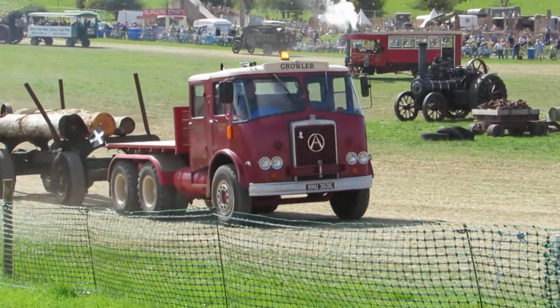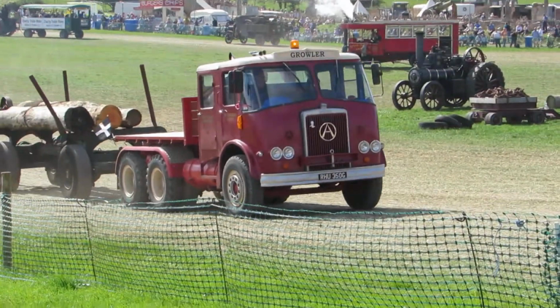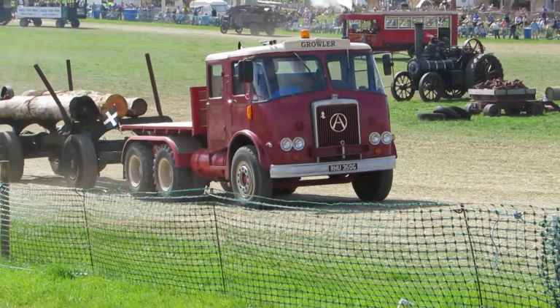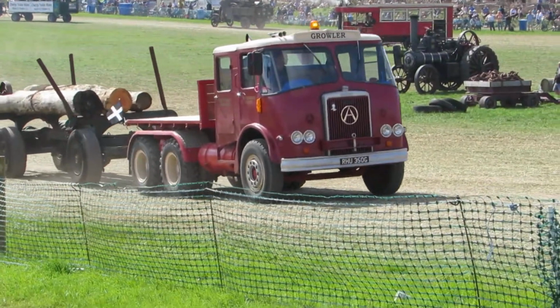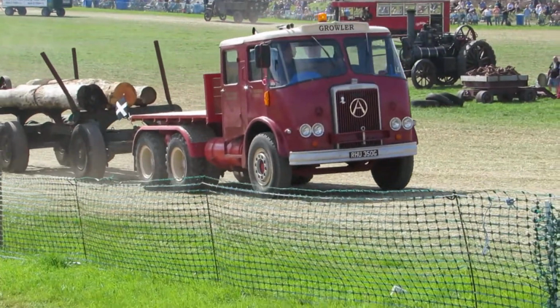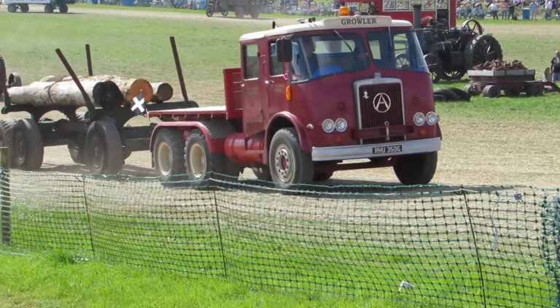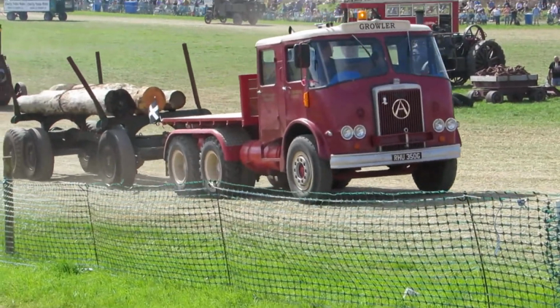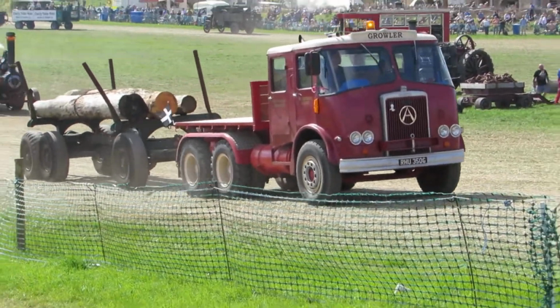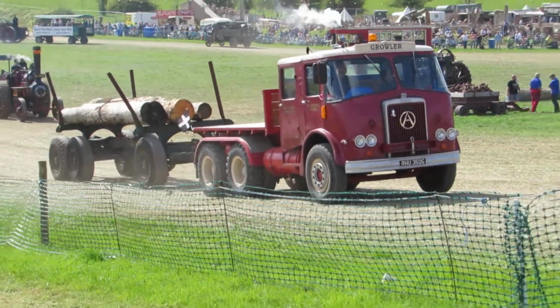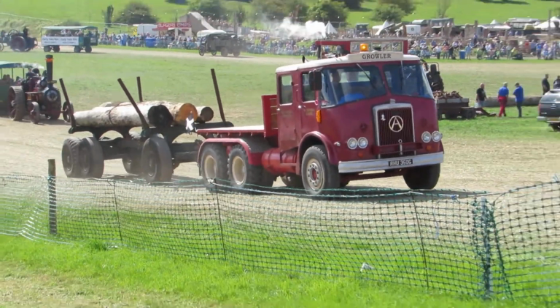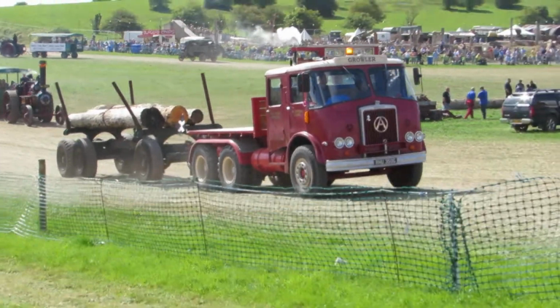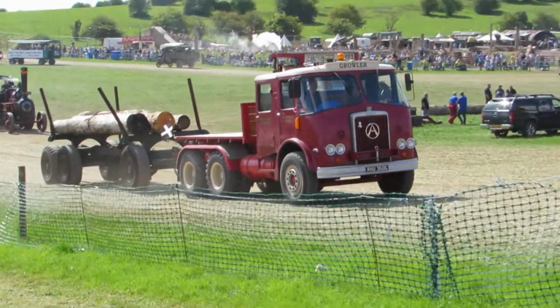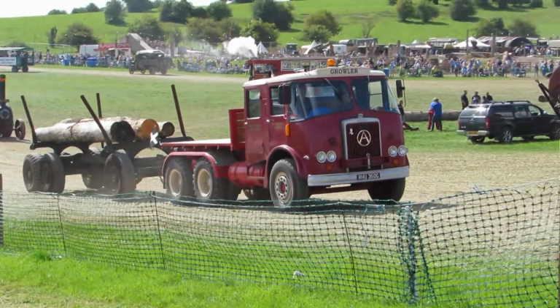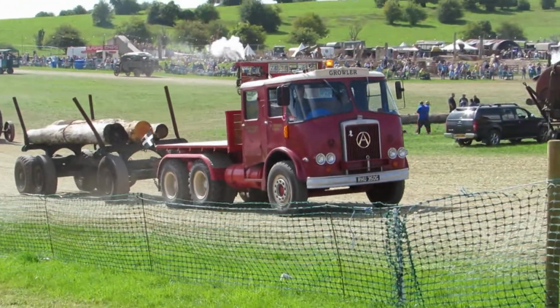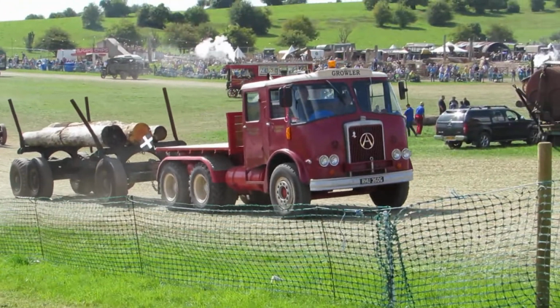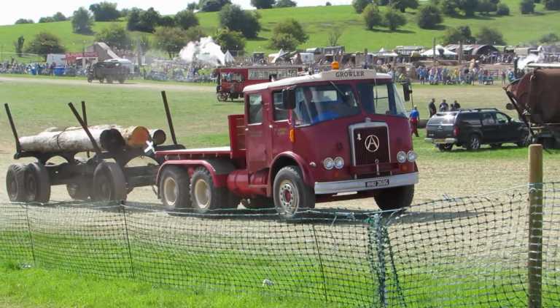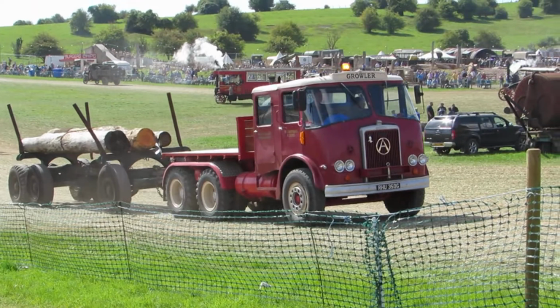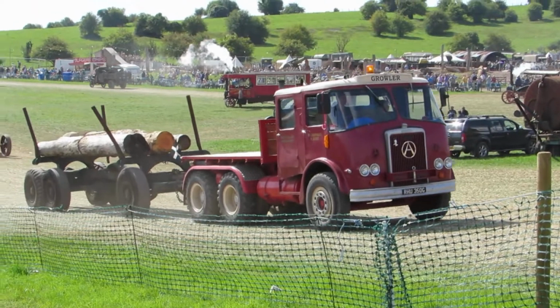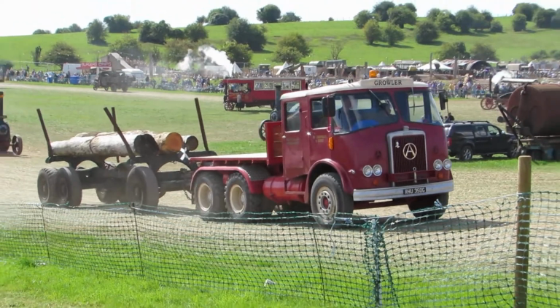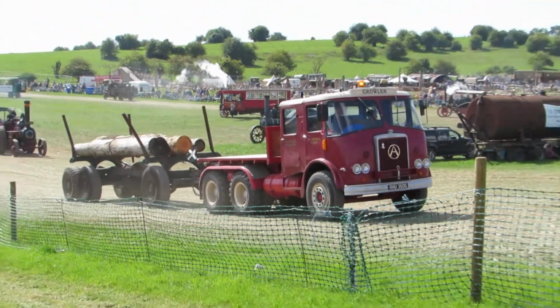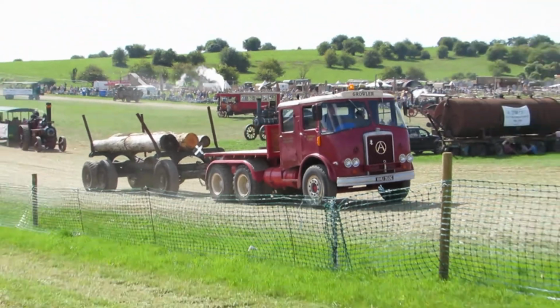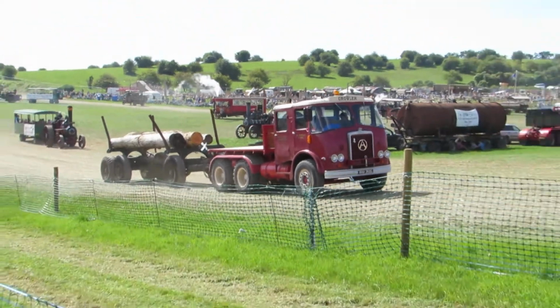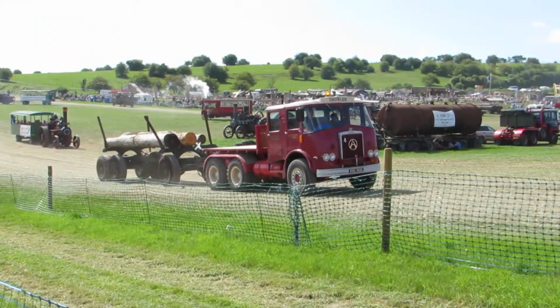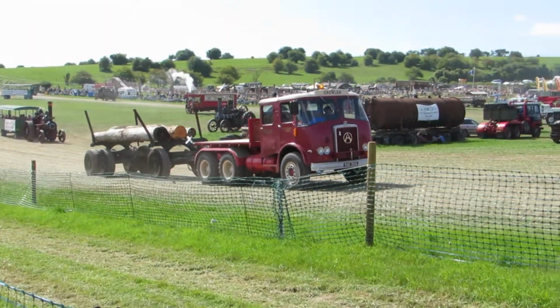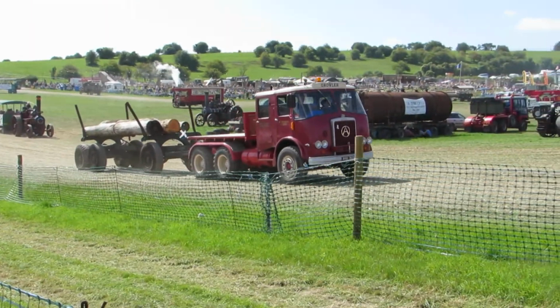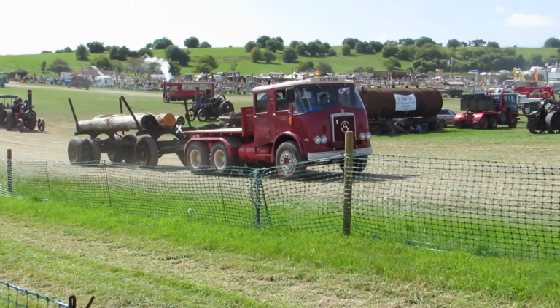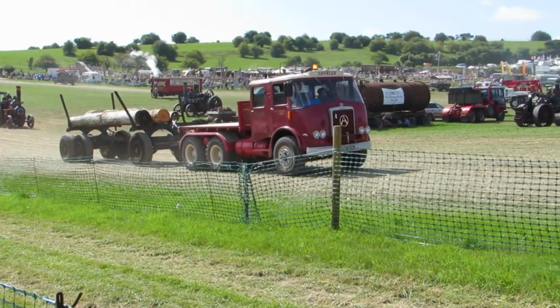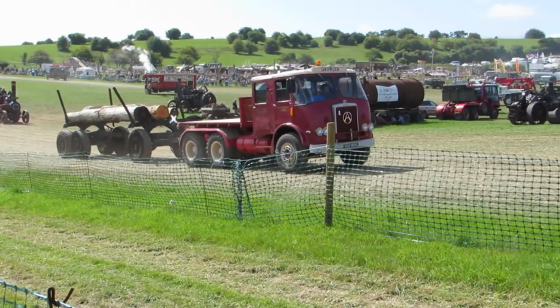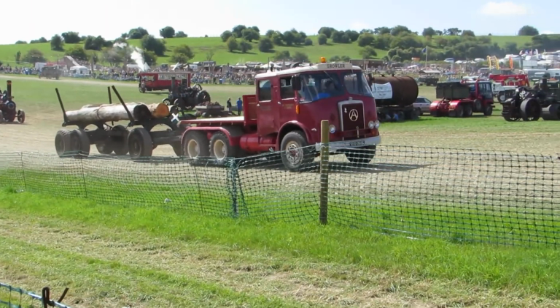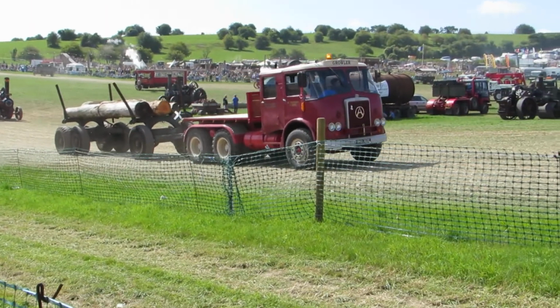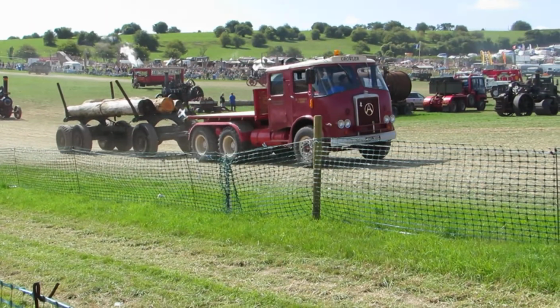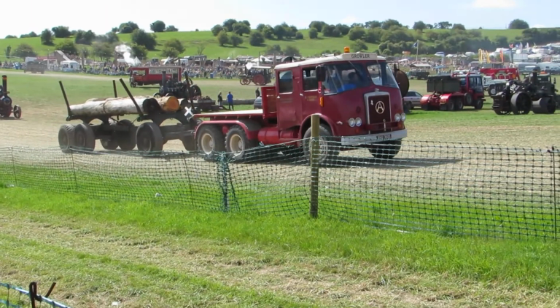There we are, that's the trailer on its first circuit. Oh no, they're not stopping — they're going around again.